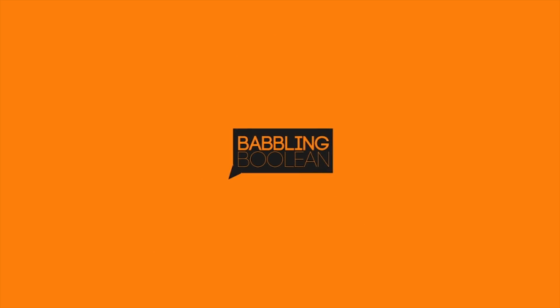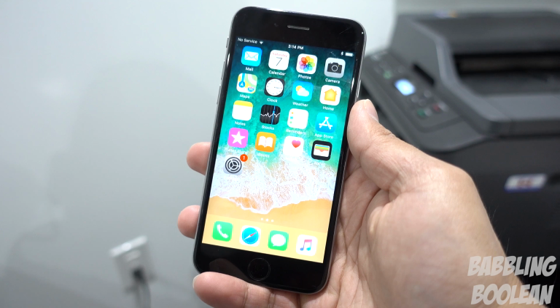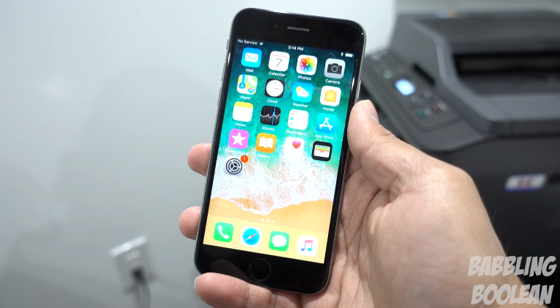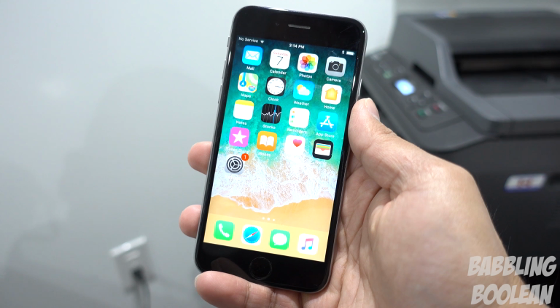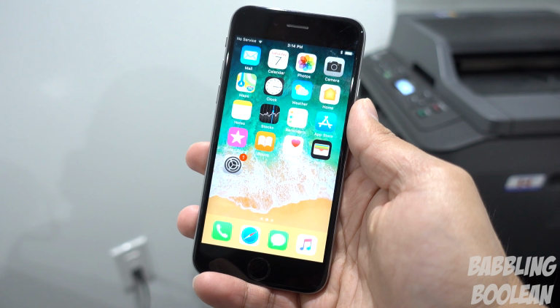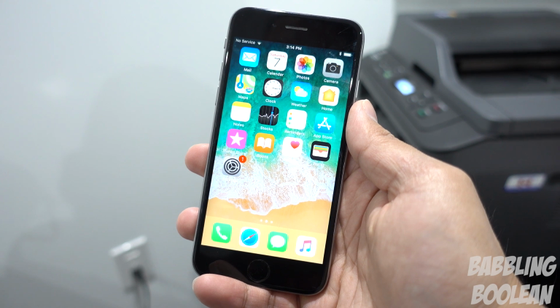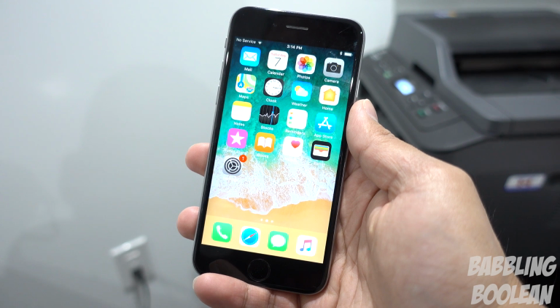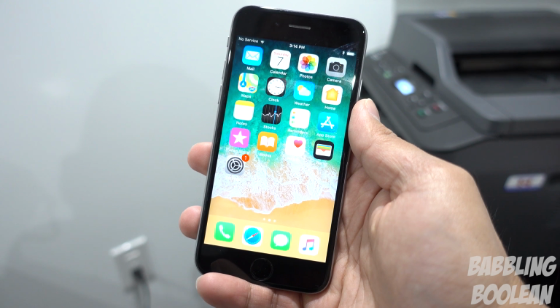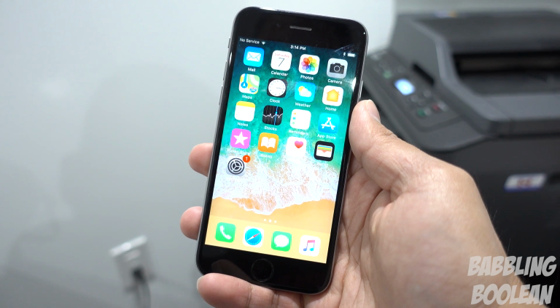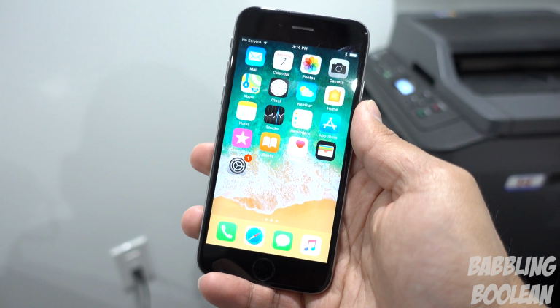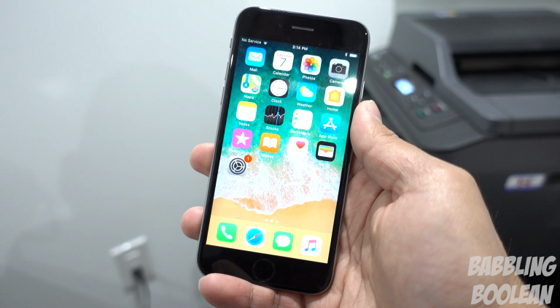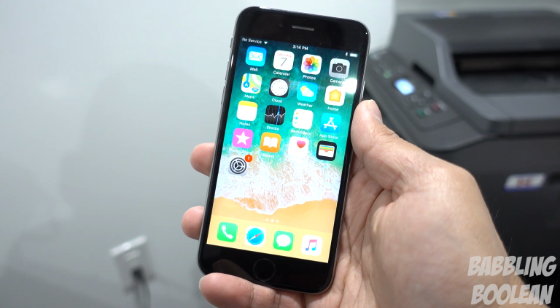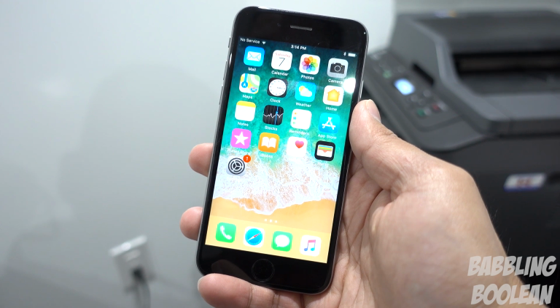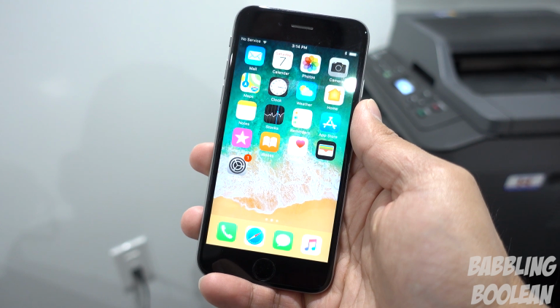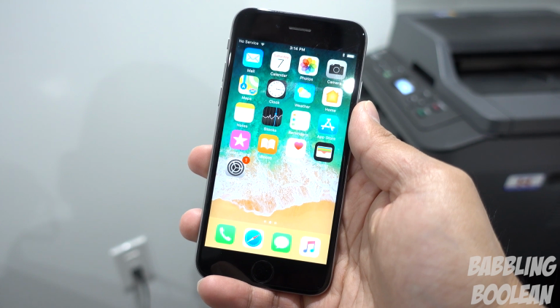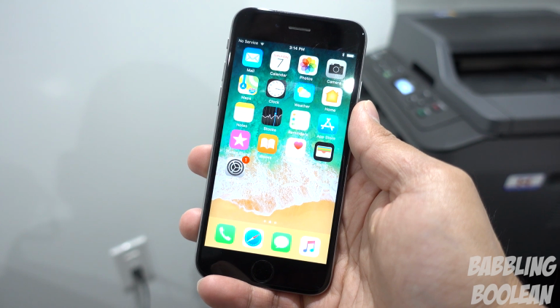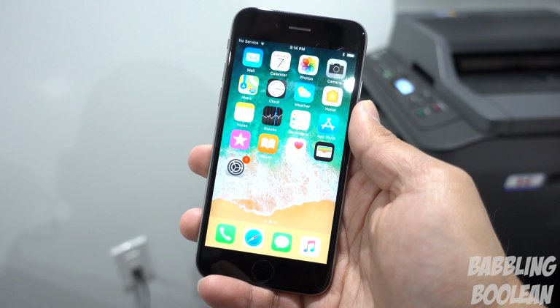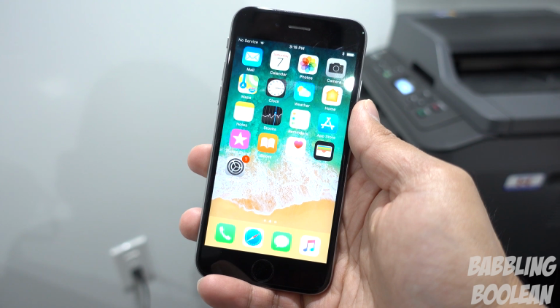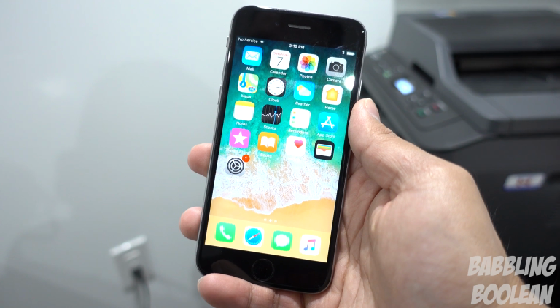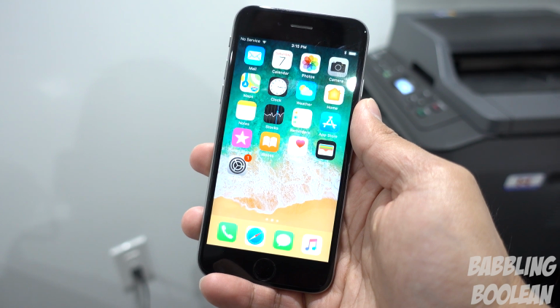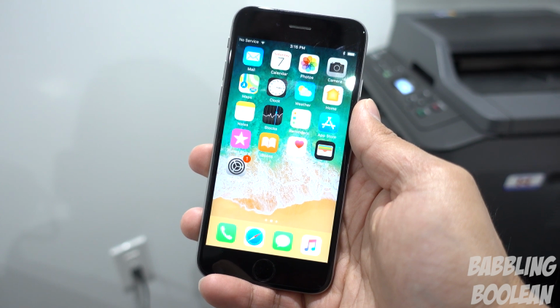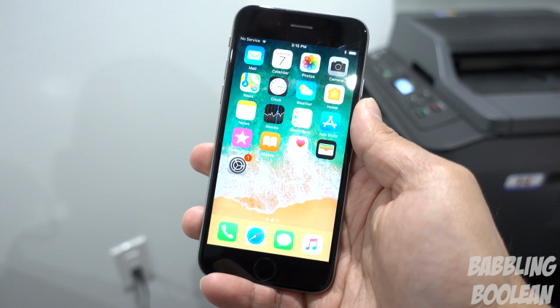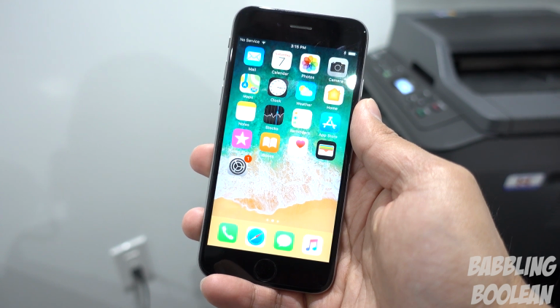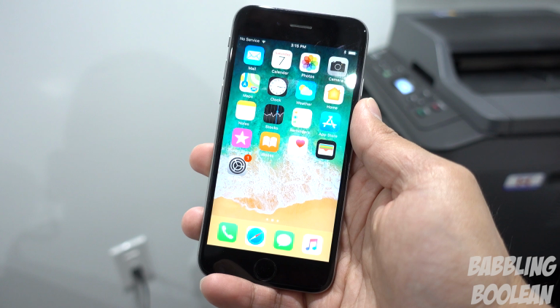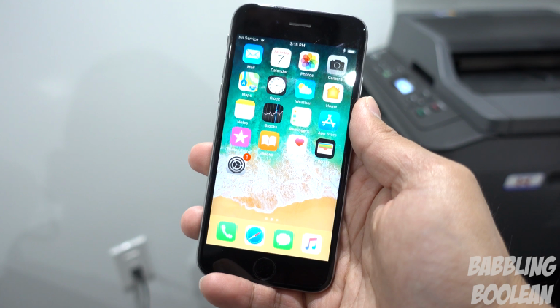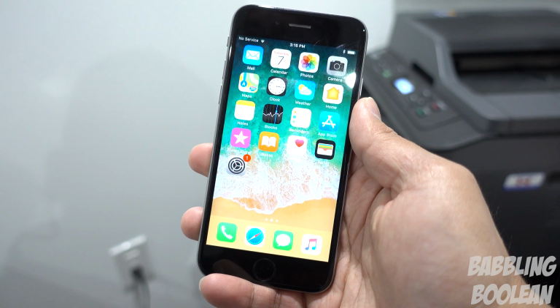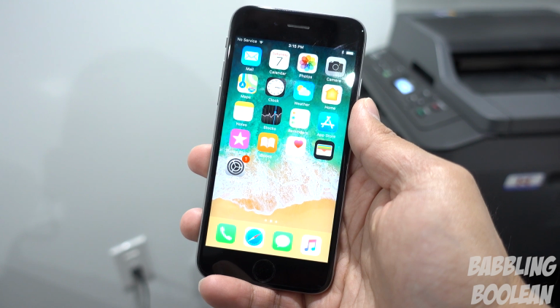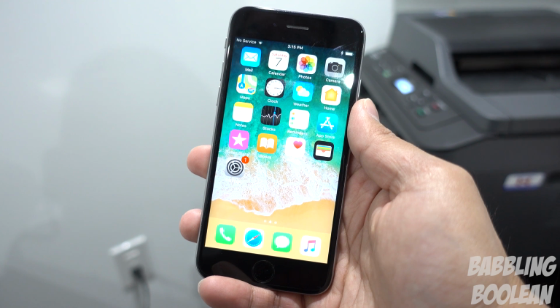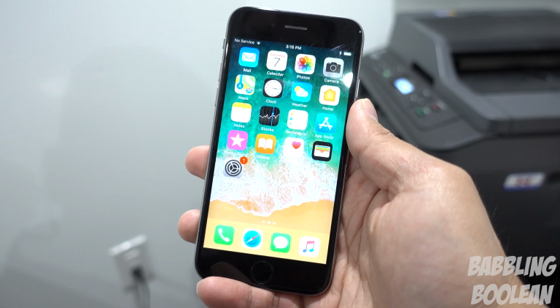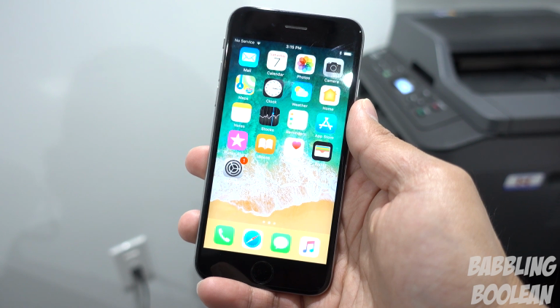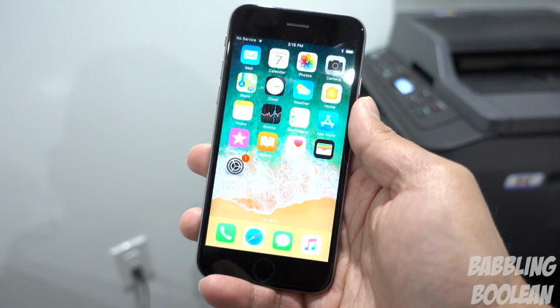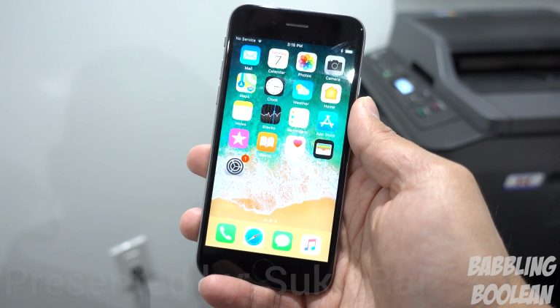Hey, welcome guys. I'm here to teach you how to print from an iOS device — that could include an iPhone or an iPad.